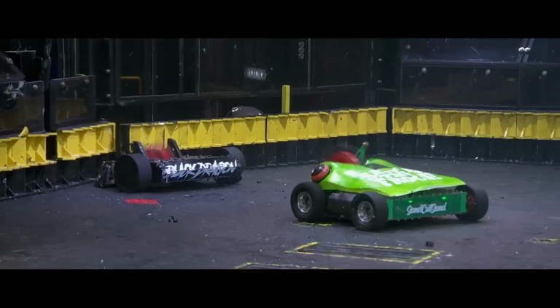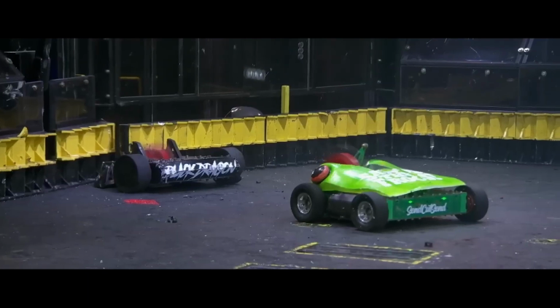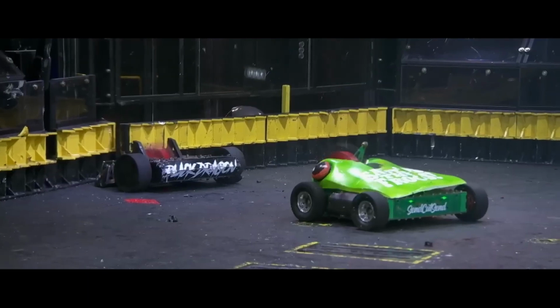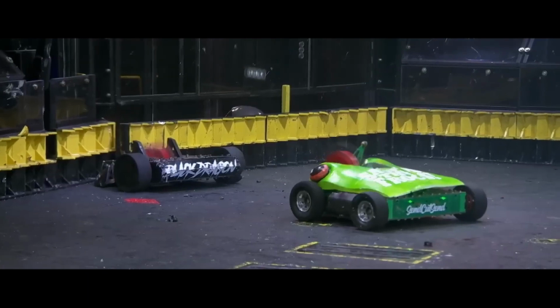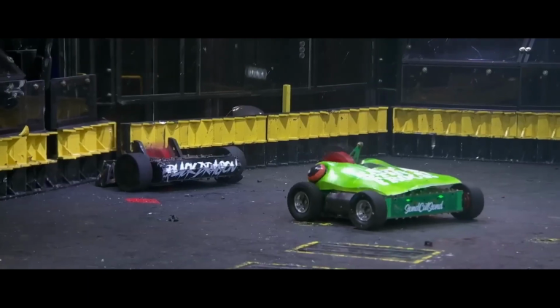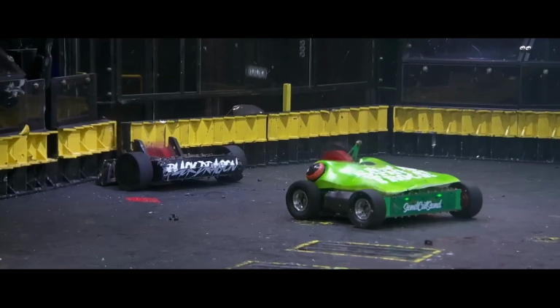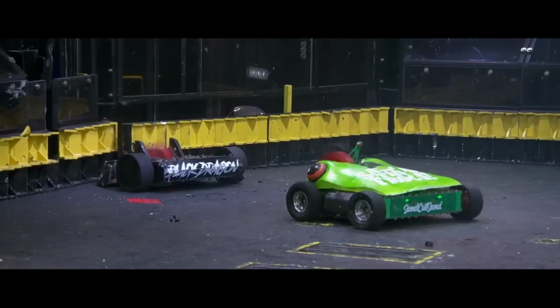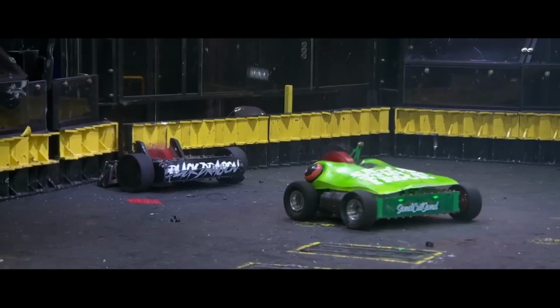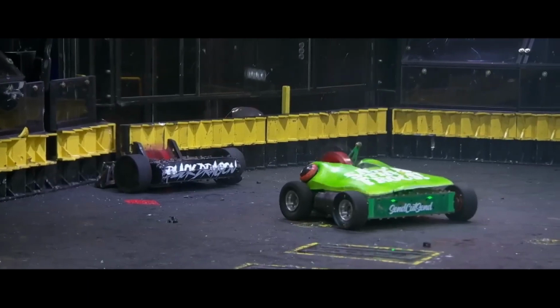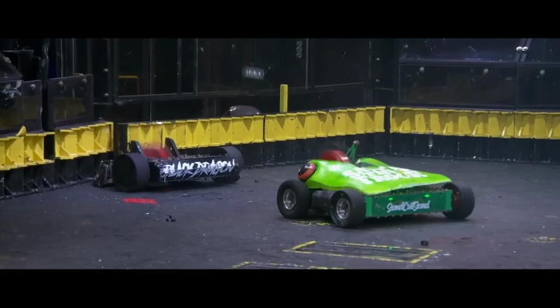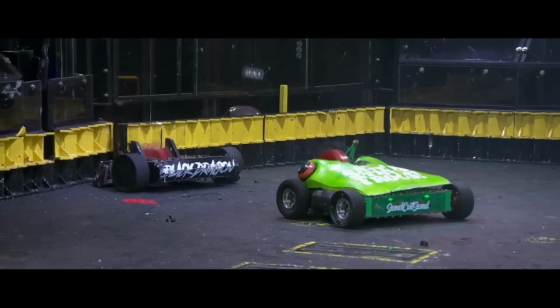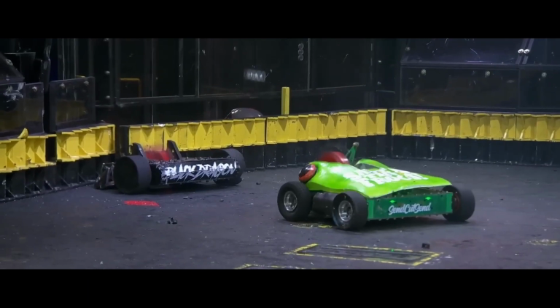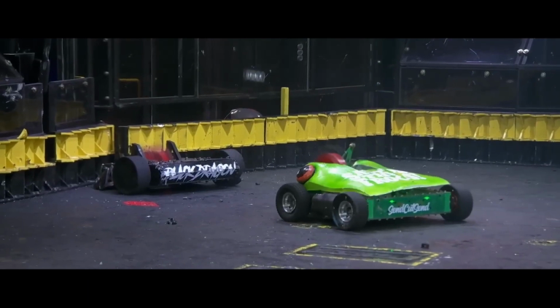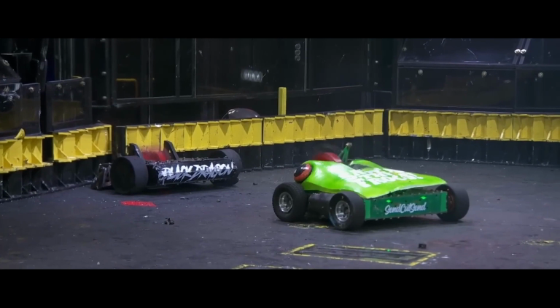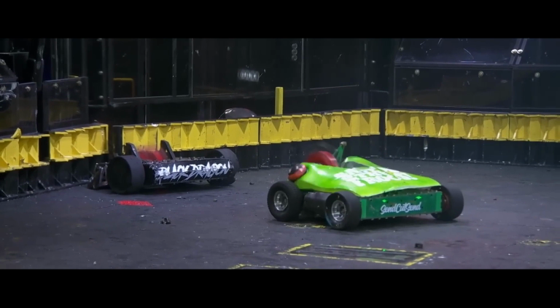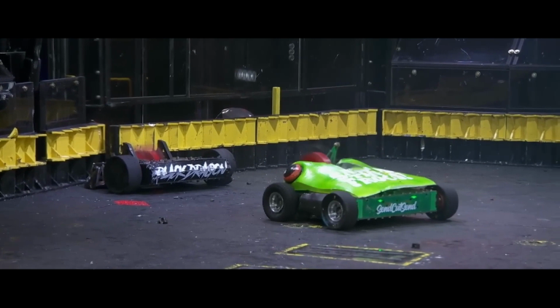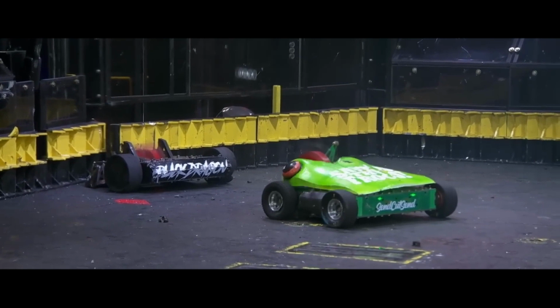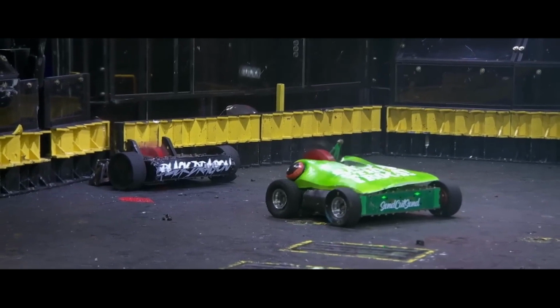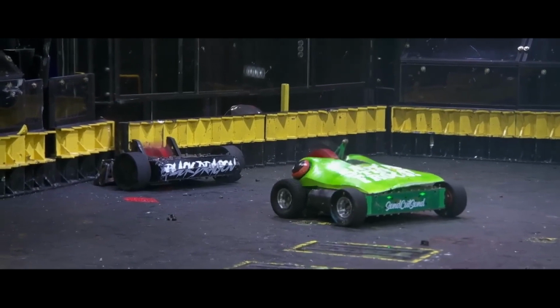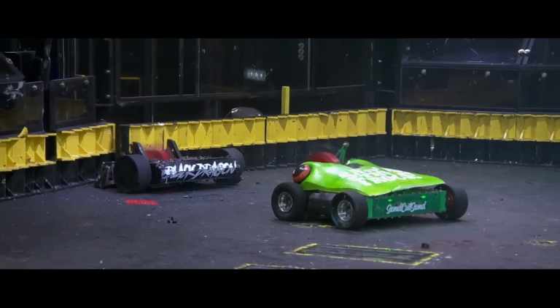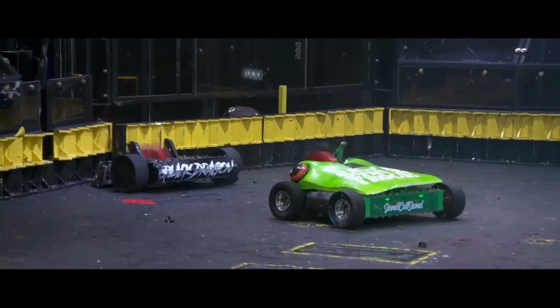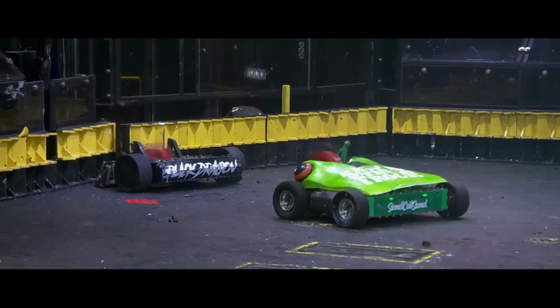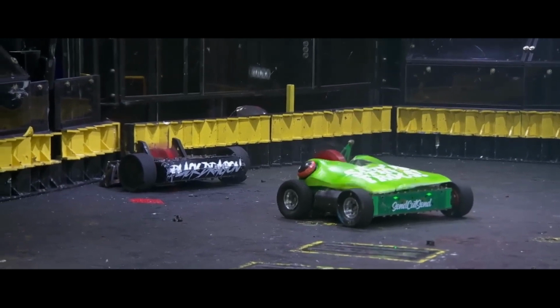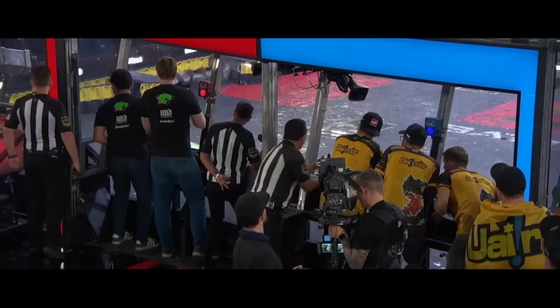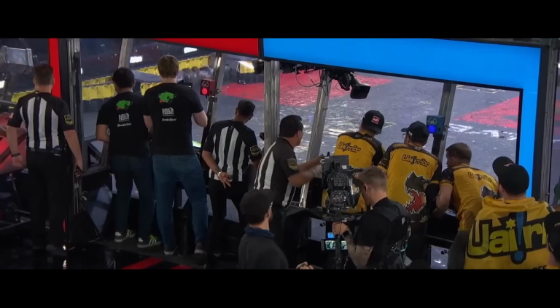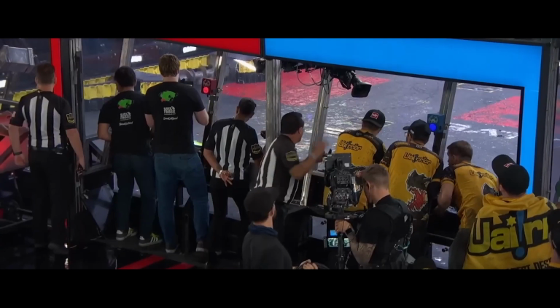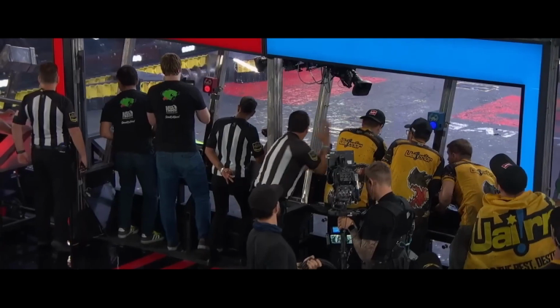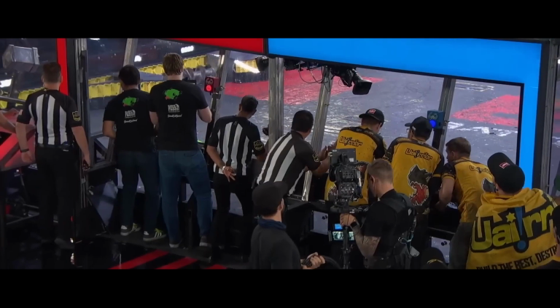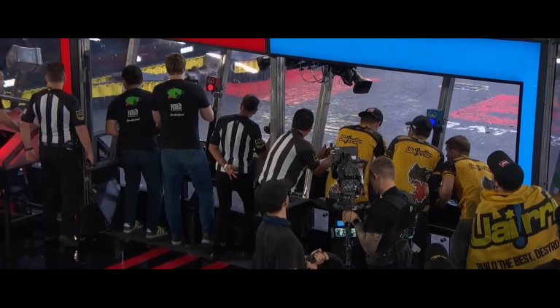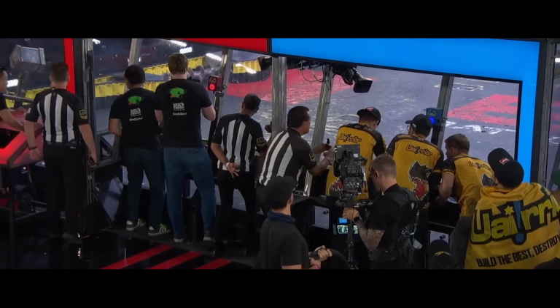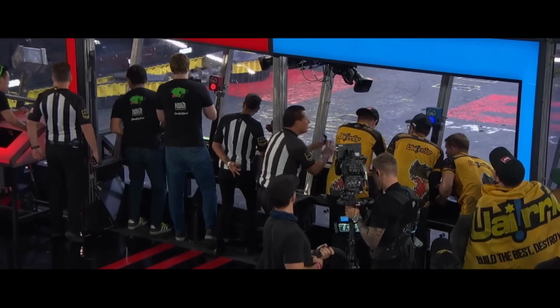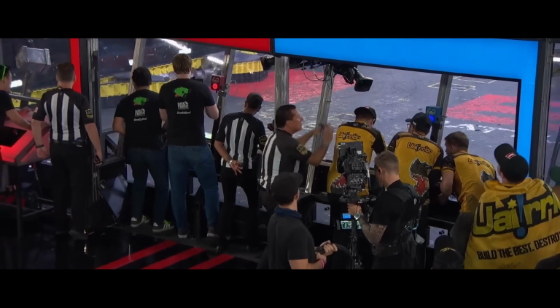Ribbot with its second straight upset to advance to the round of eight!